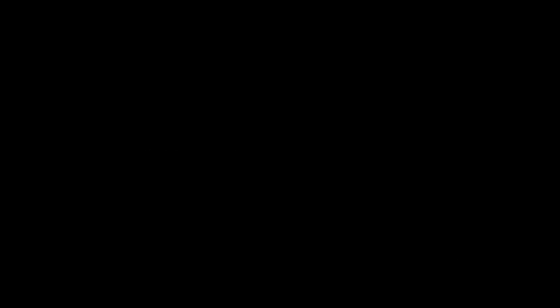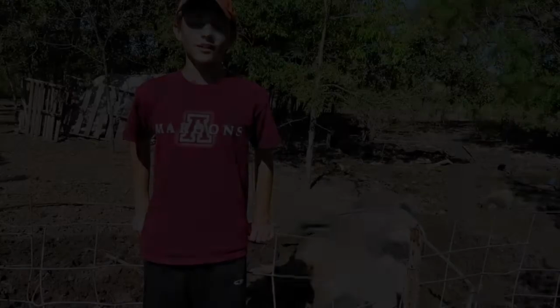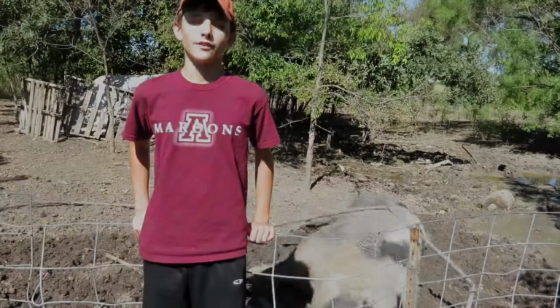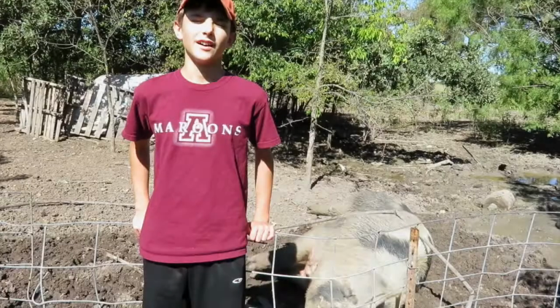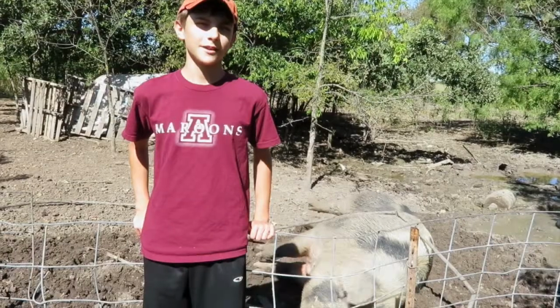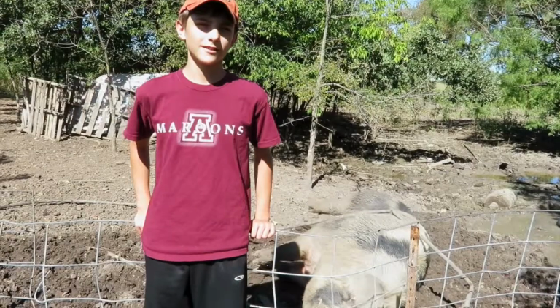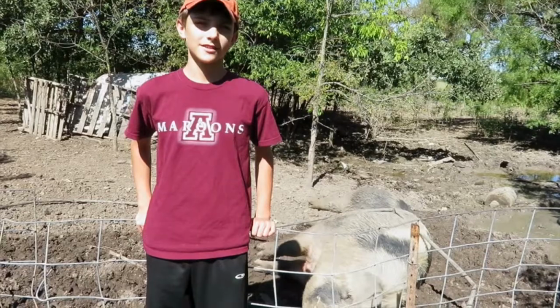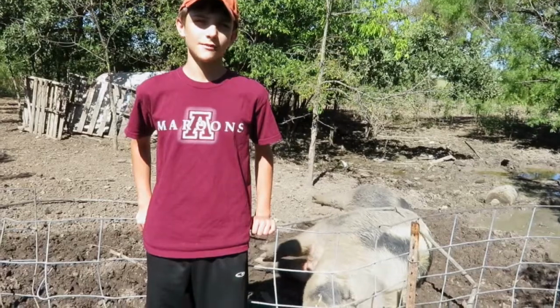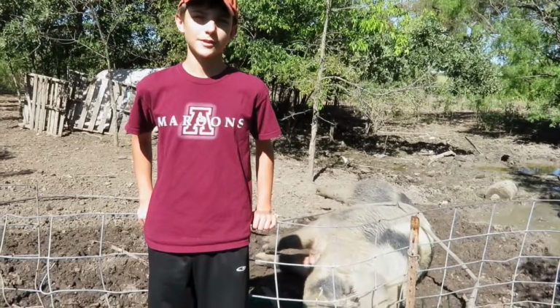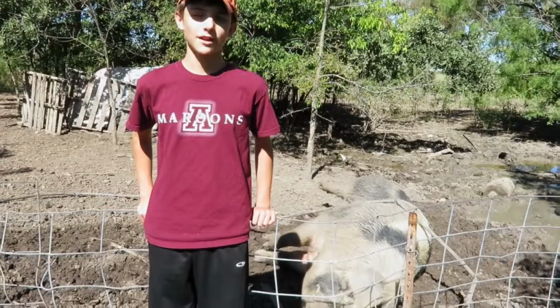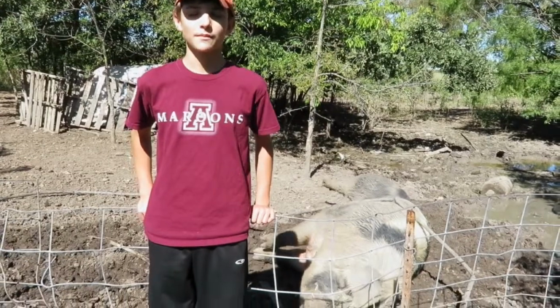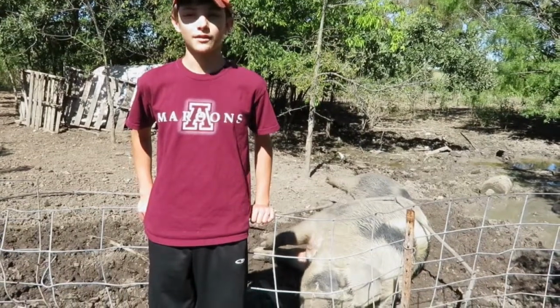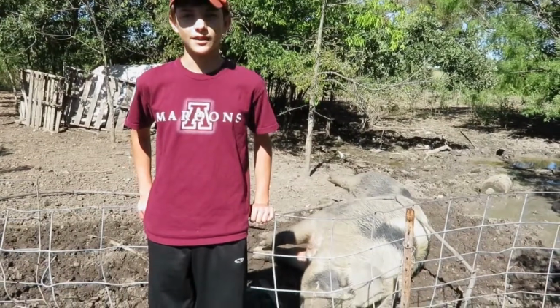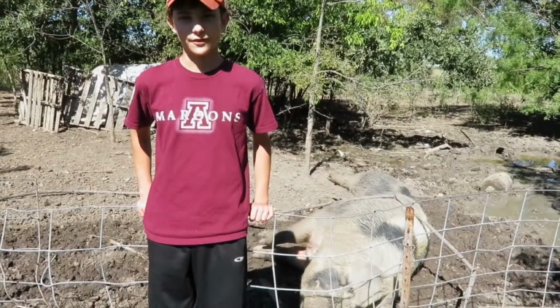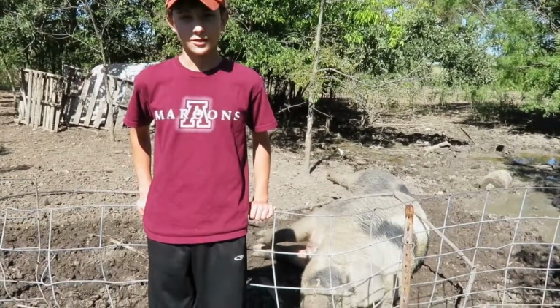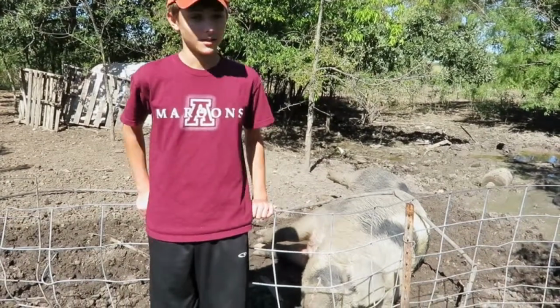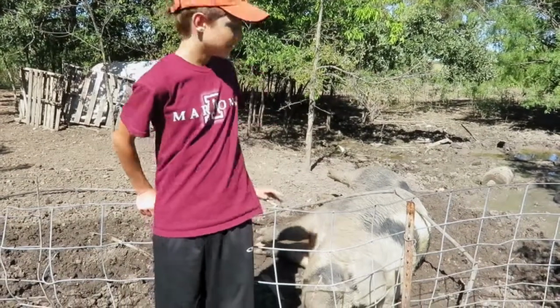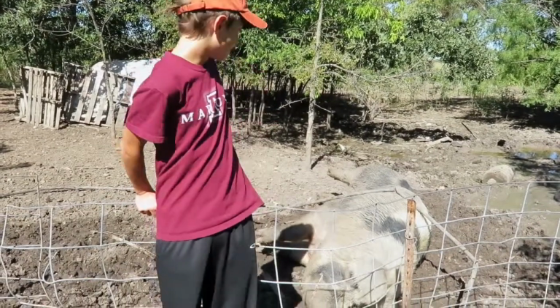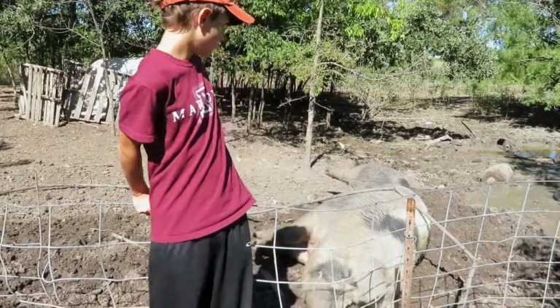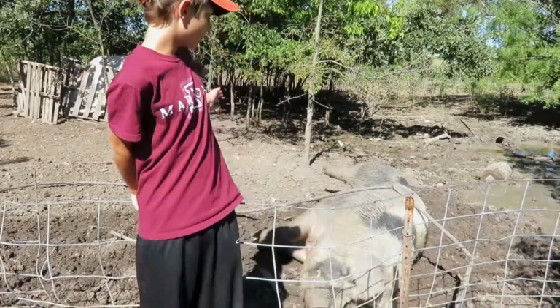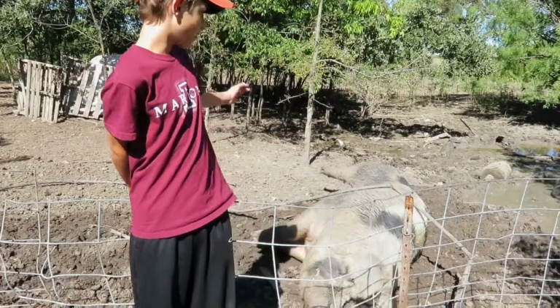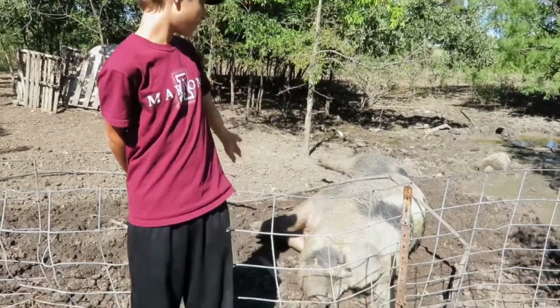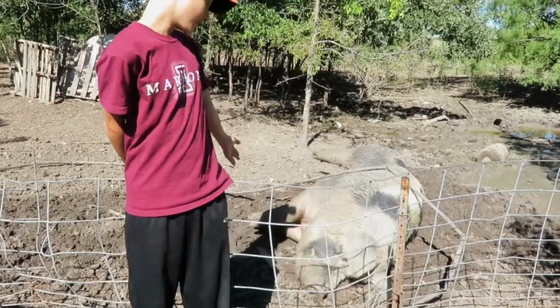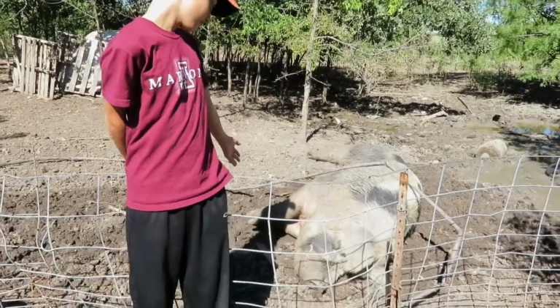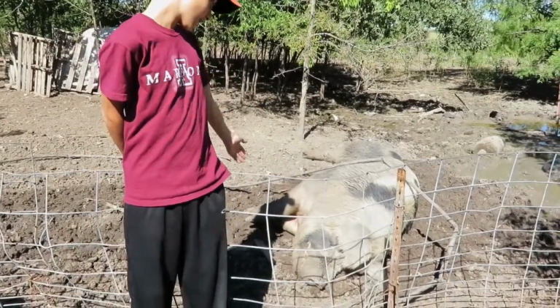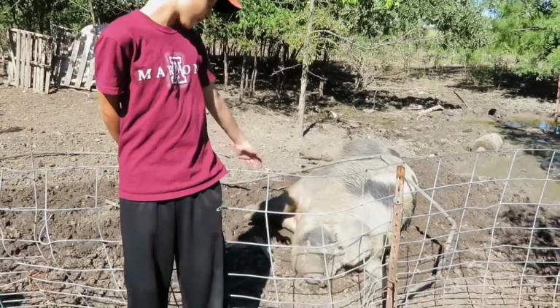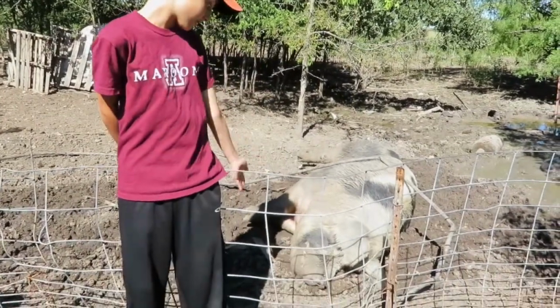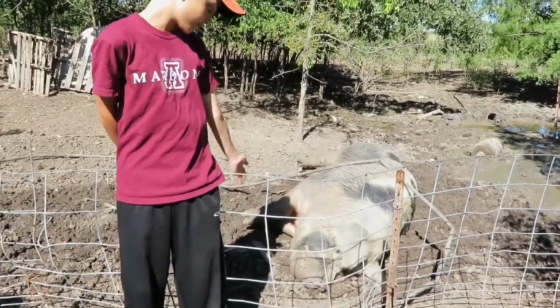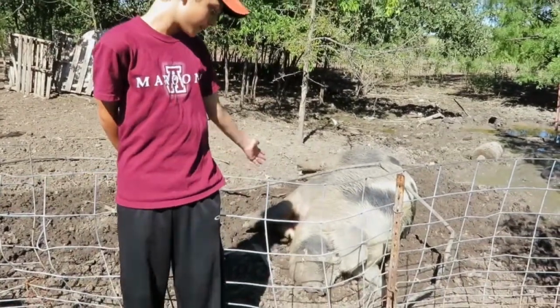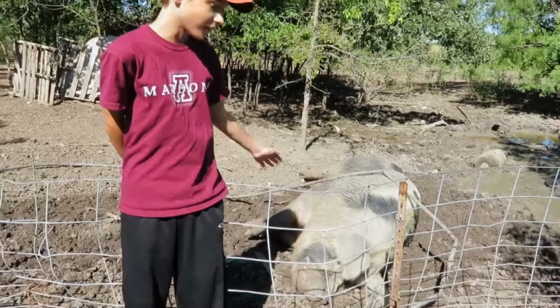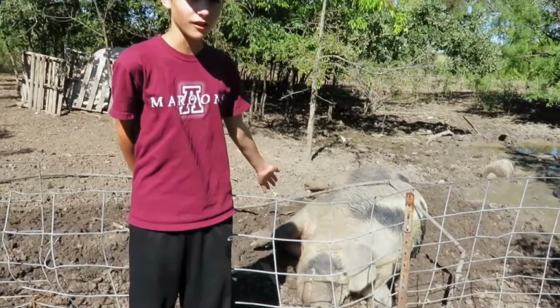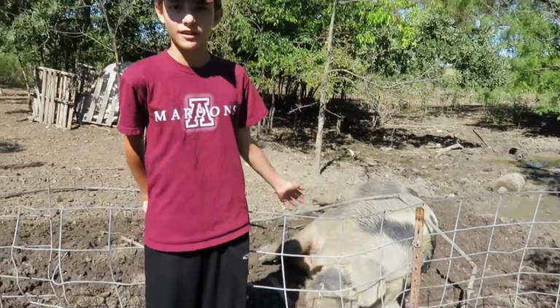Hello, I'm Carter and today we'll be talking about nitrification. As you can see, we are at the hog farm and there's a big hog there.